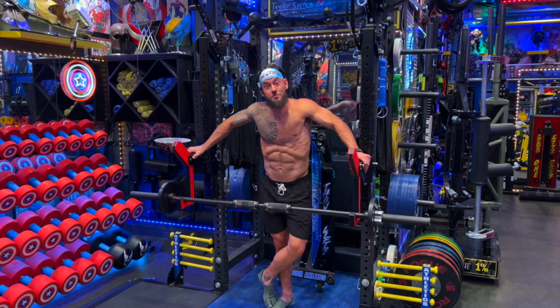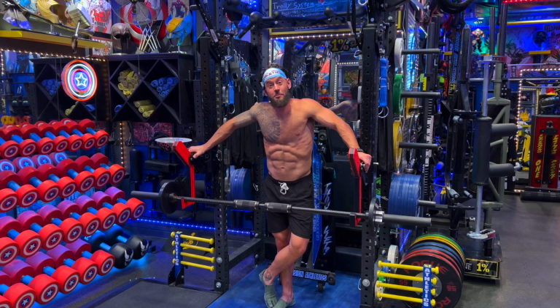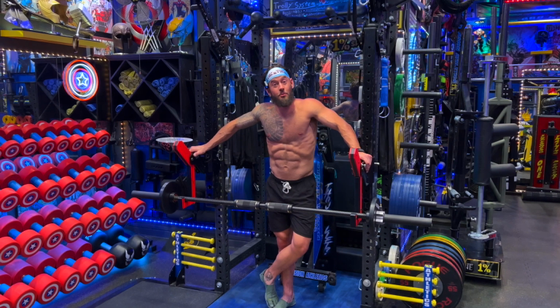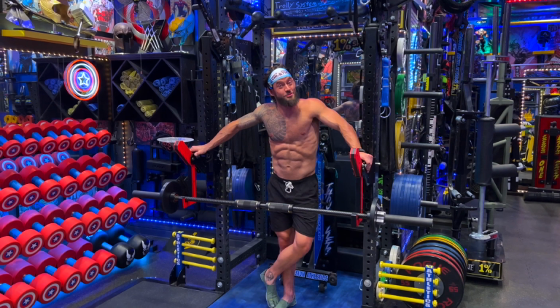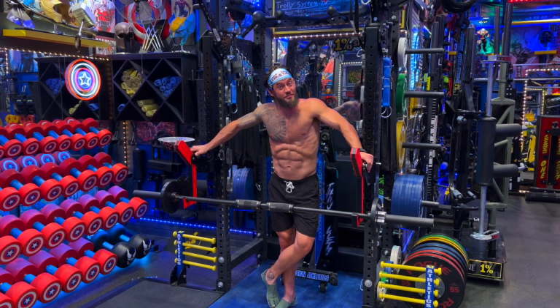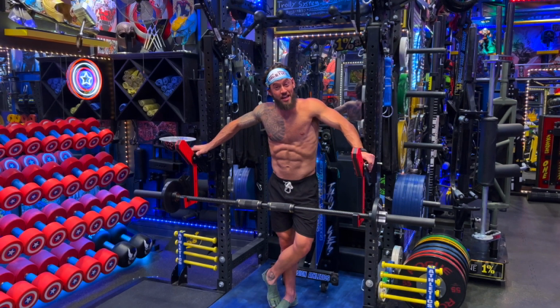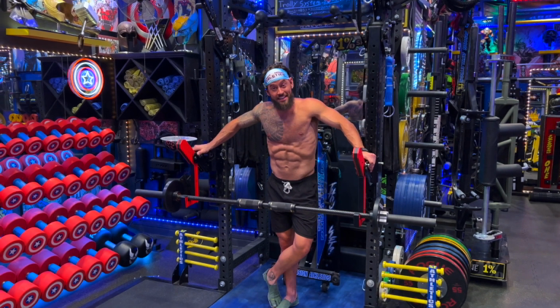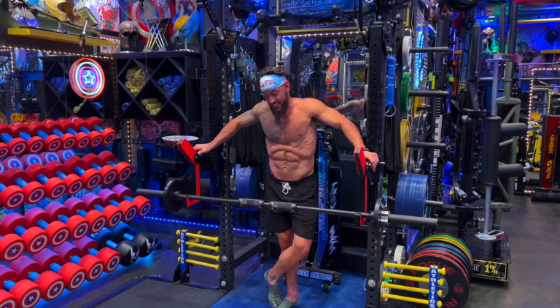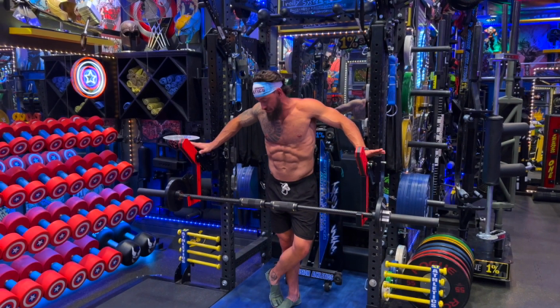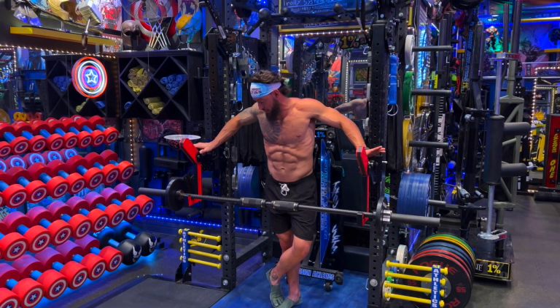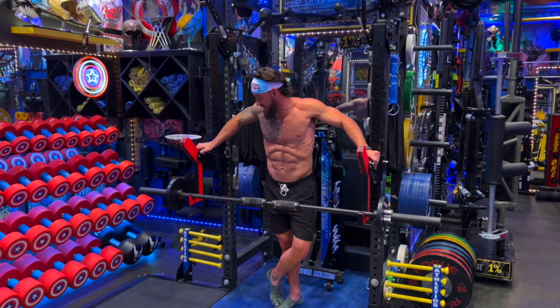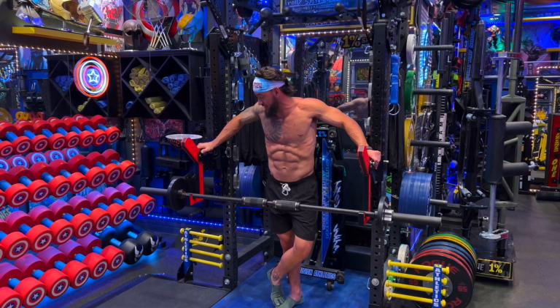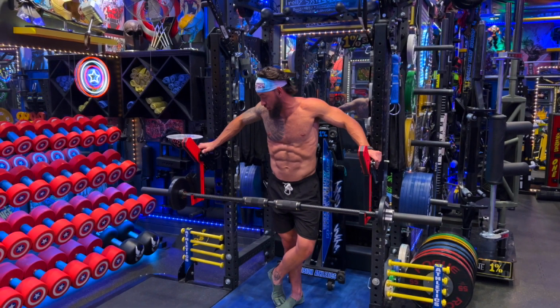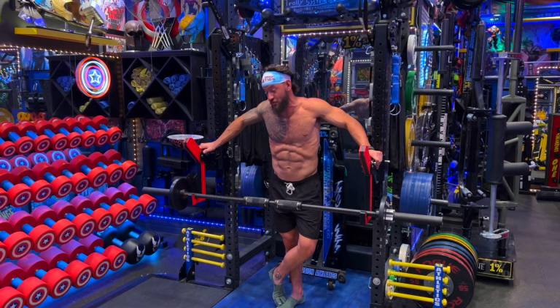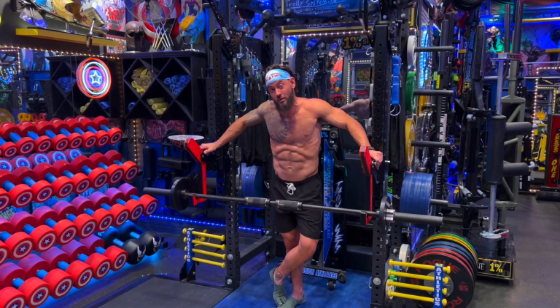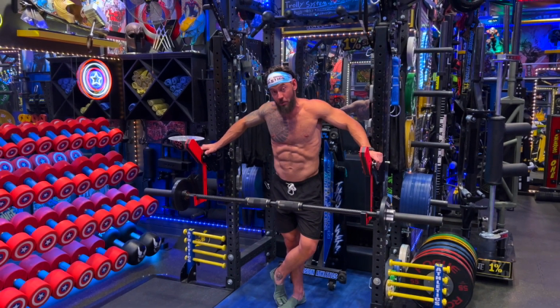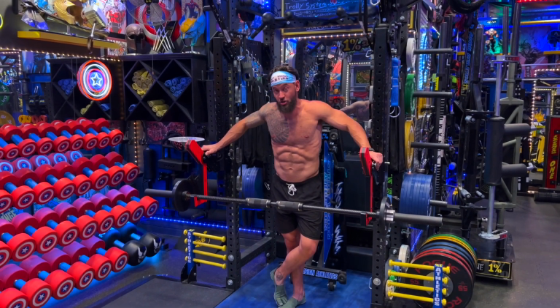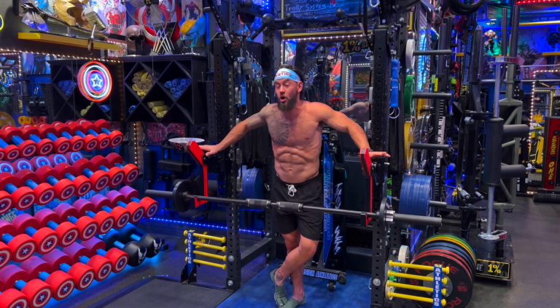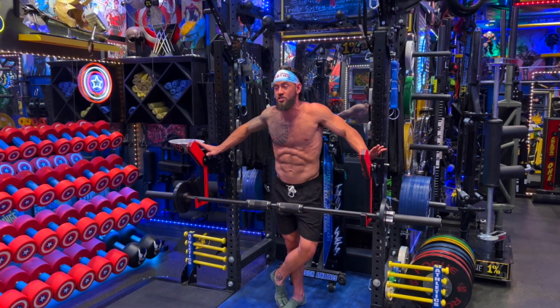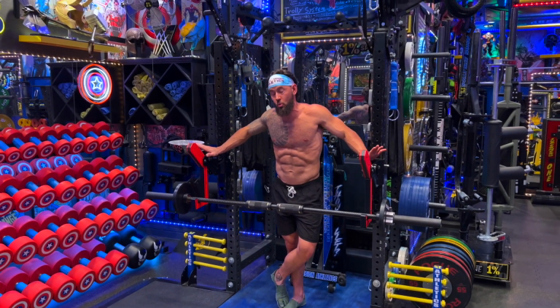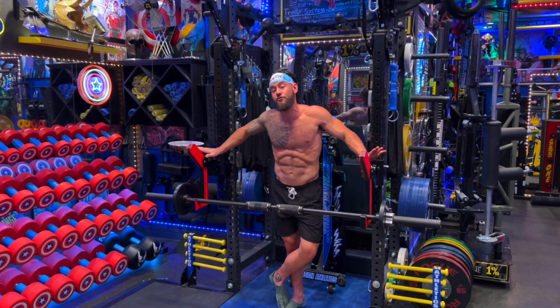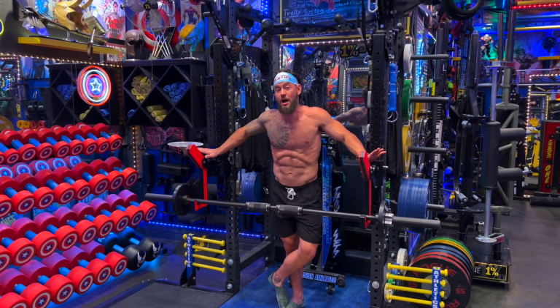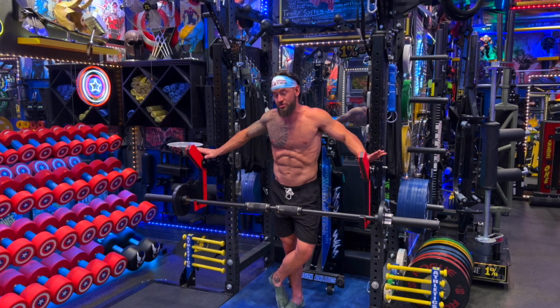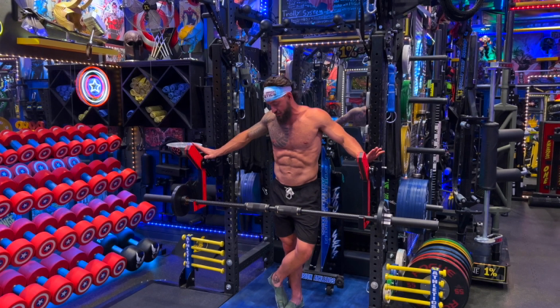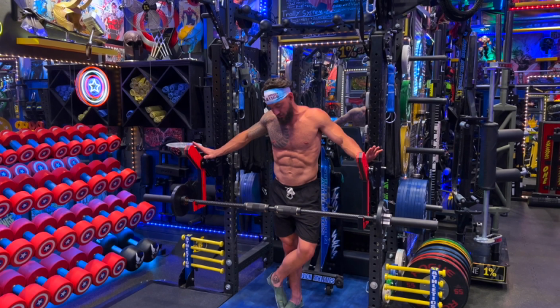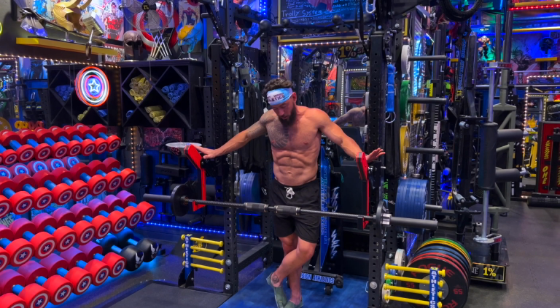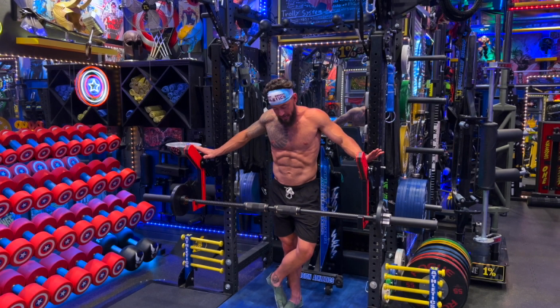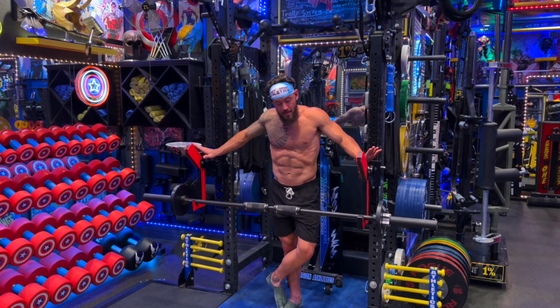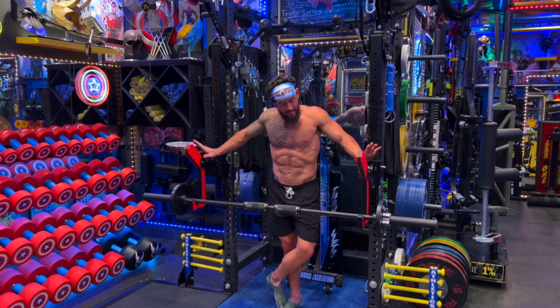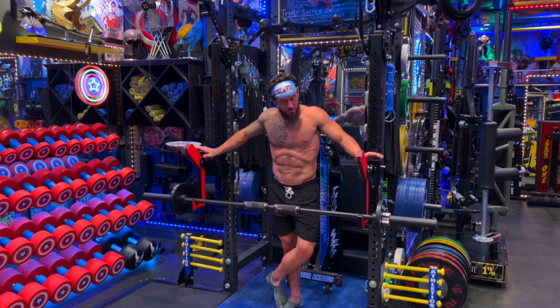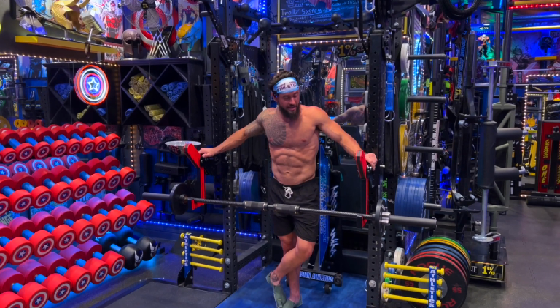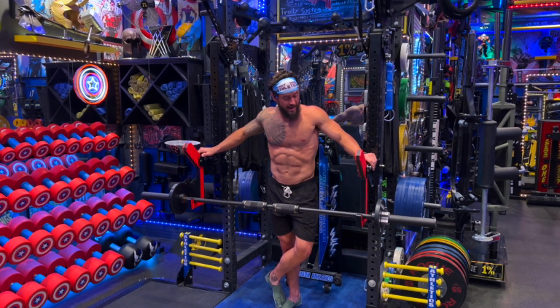What's up everybody? Brandon with Strict Vision Athletics here with a very exciting video on the squeeze bar. This is 24 hours — I've had this thing for one day. Here's what I have found.